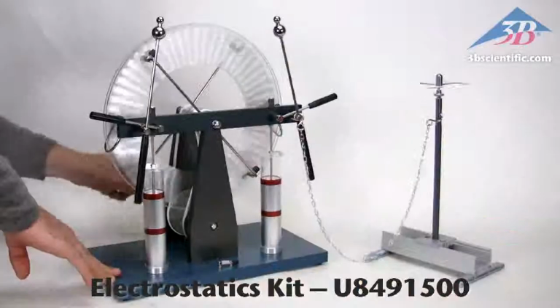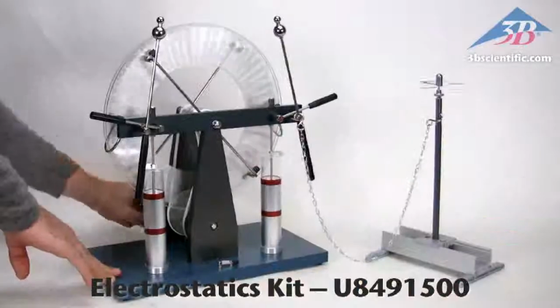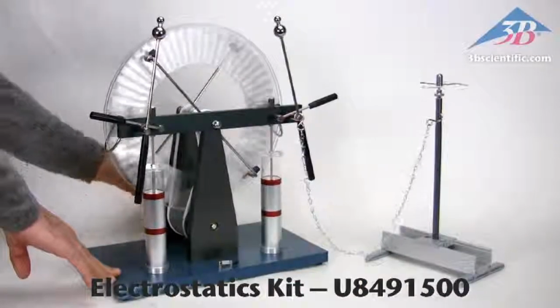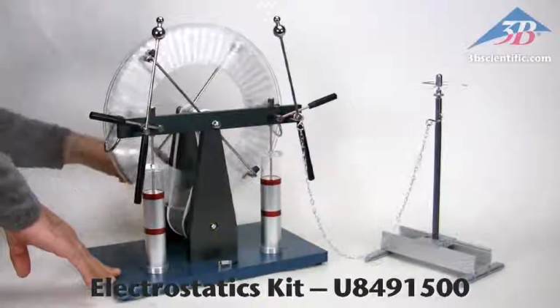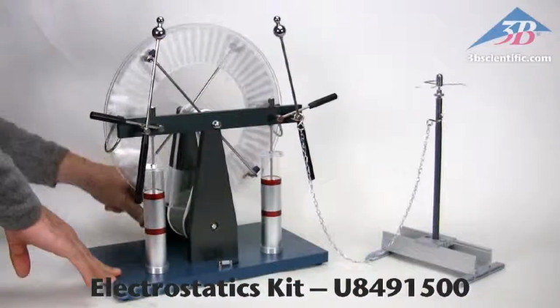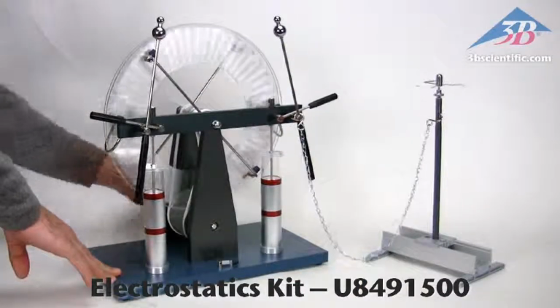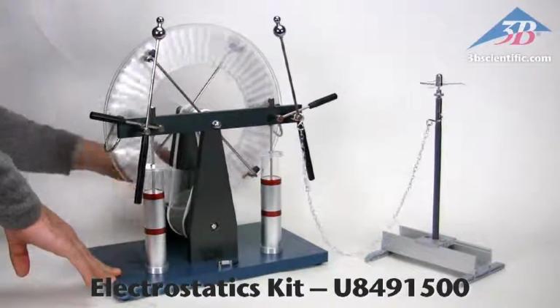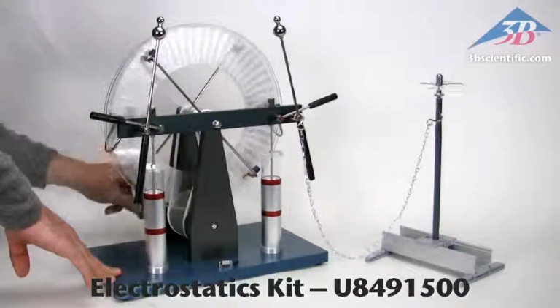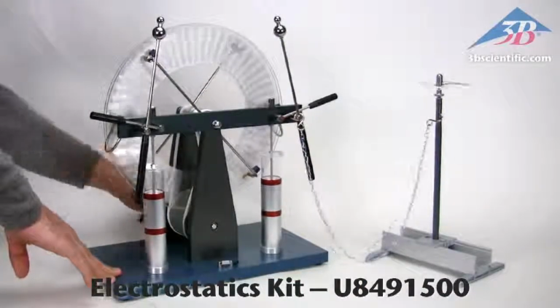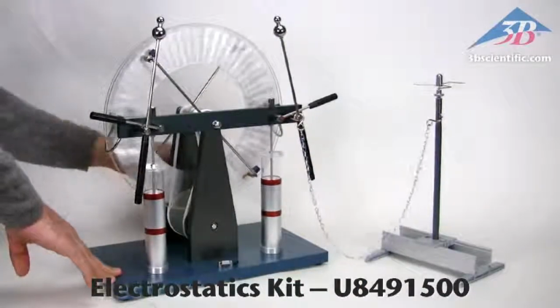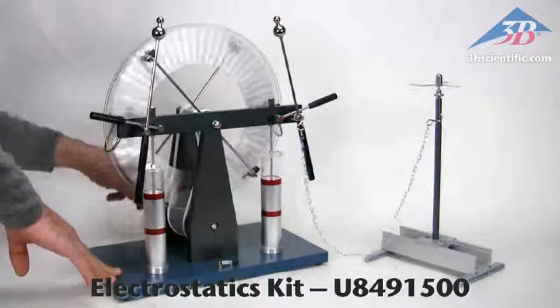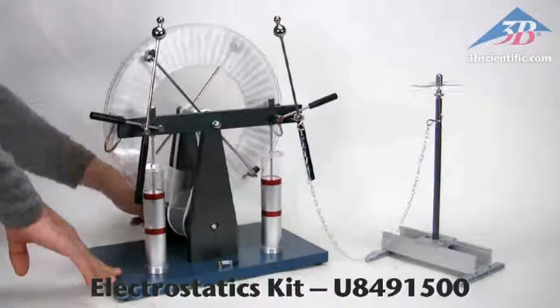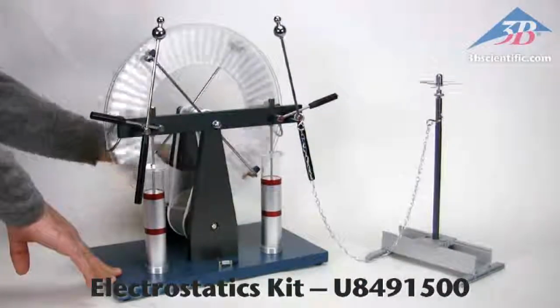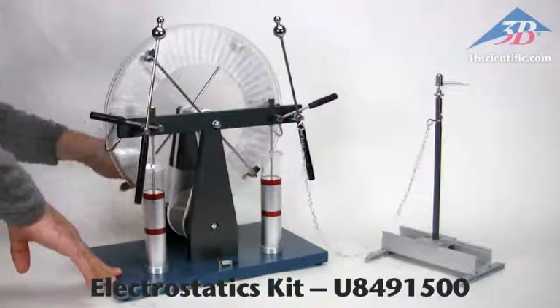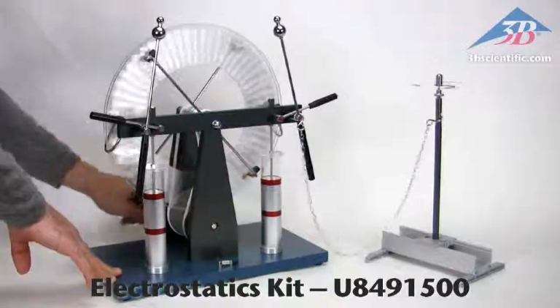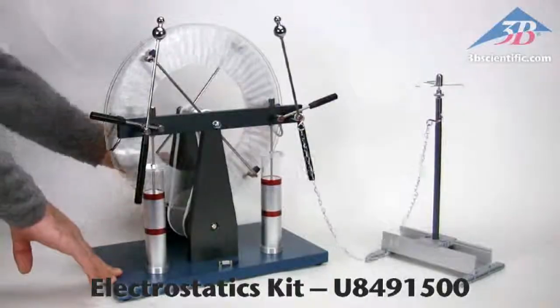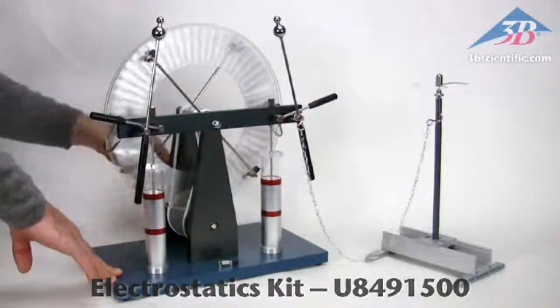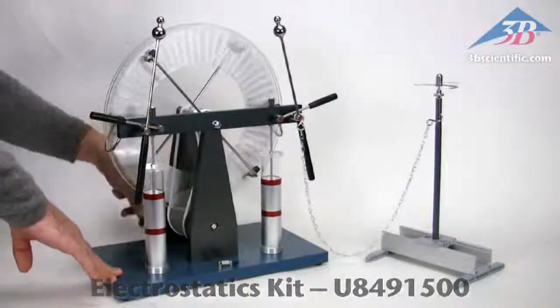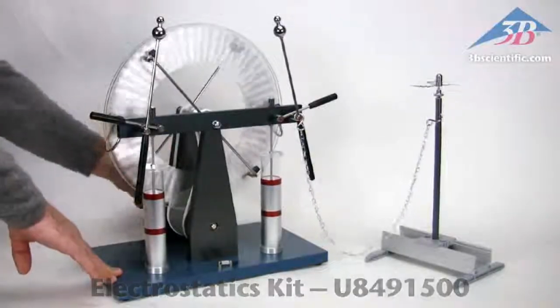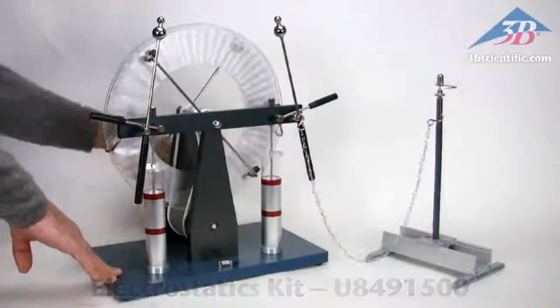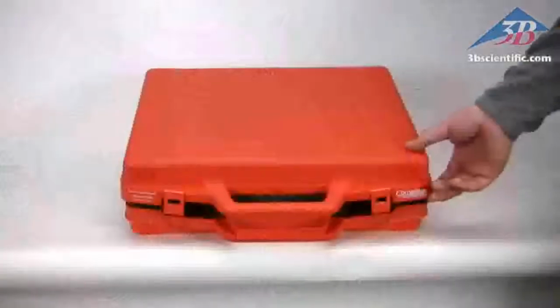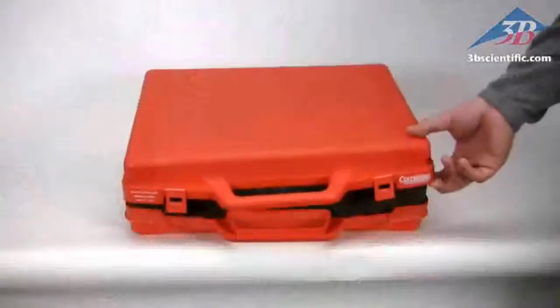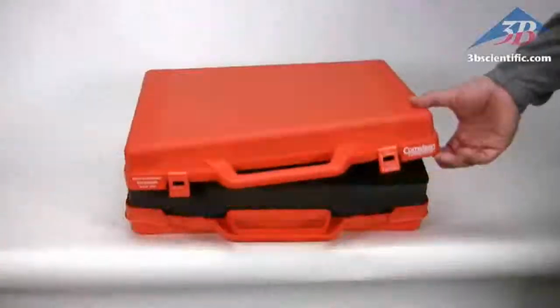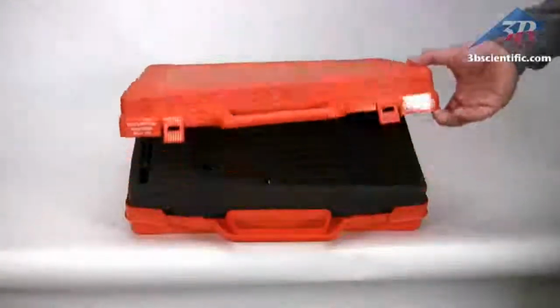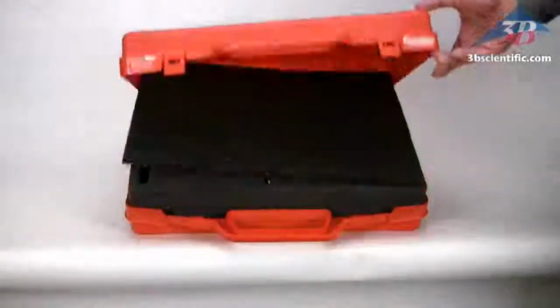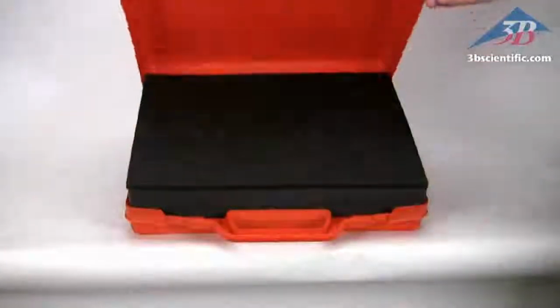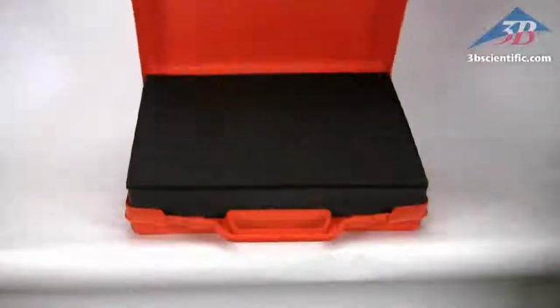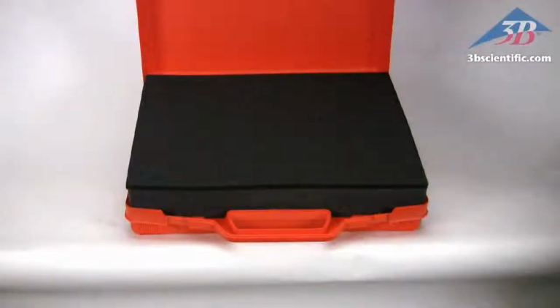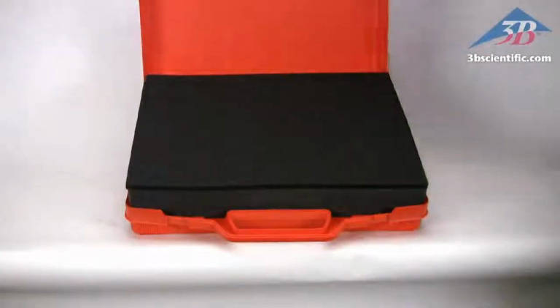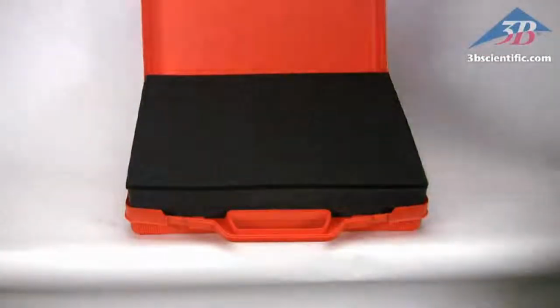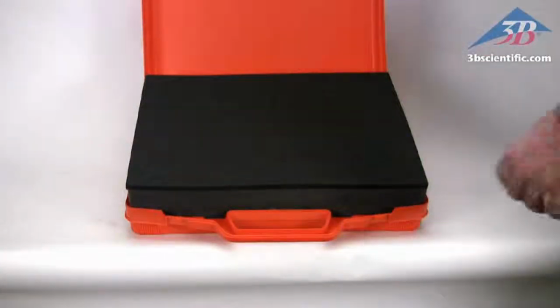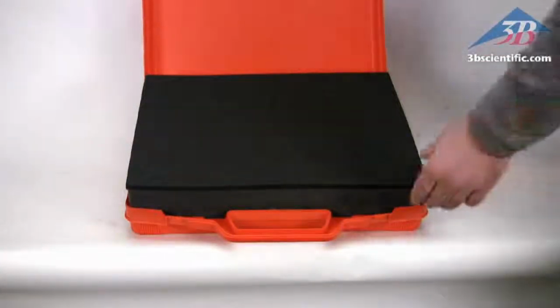Pair the Electrostatics Kit with the Wimshurst machine for hair-raising demos. Easily store and organize your kit.